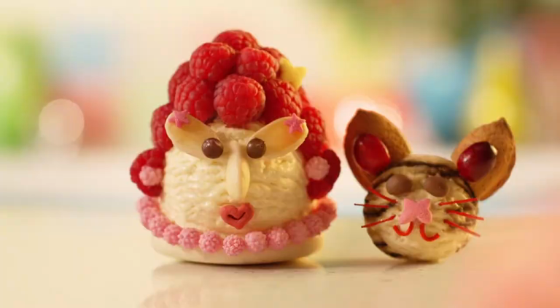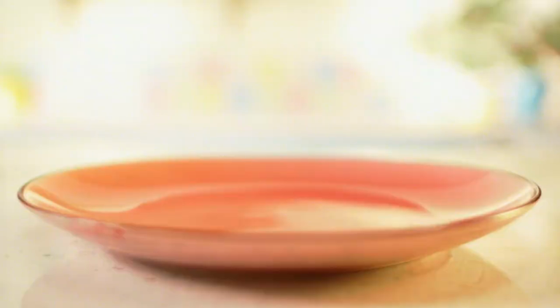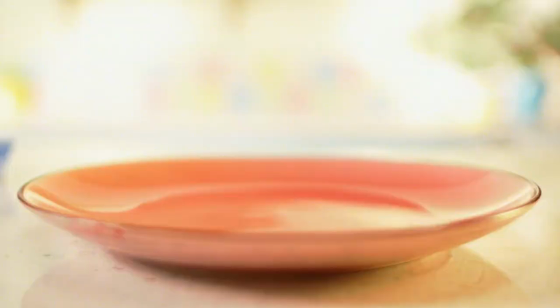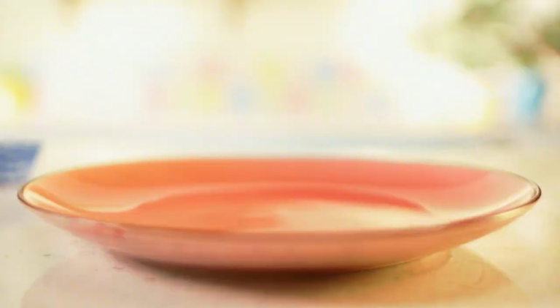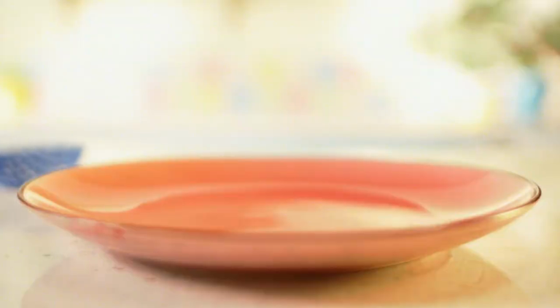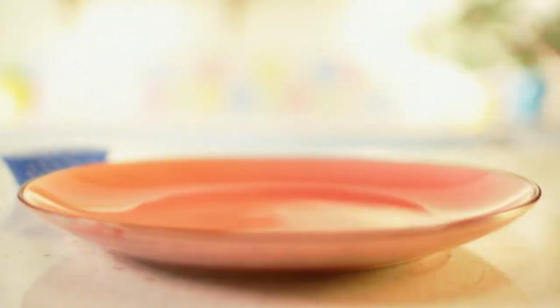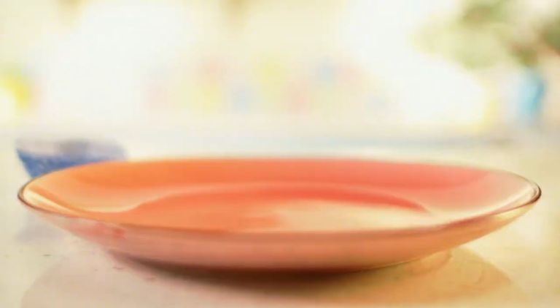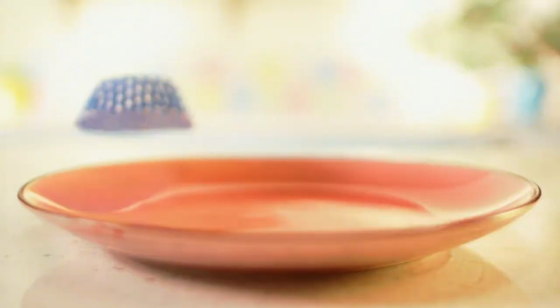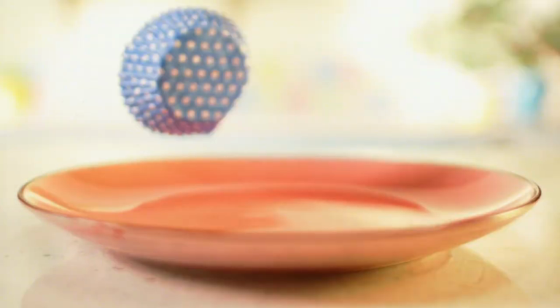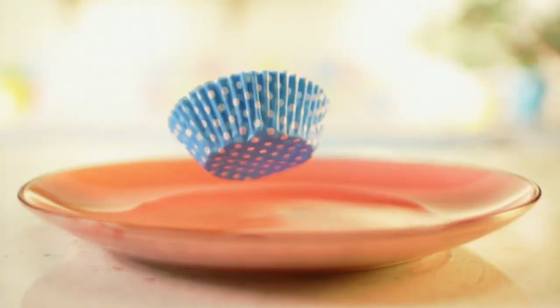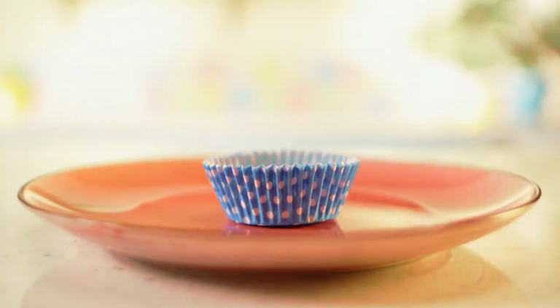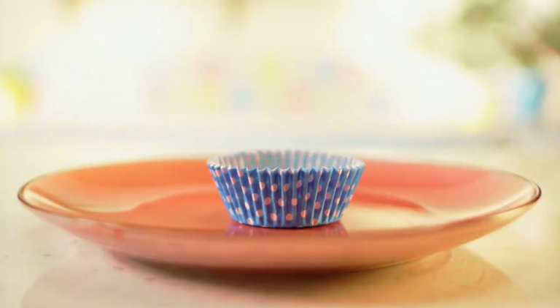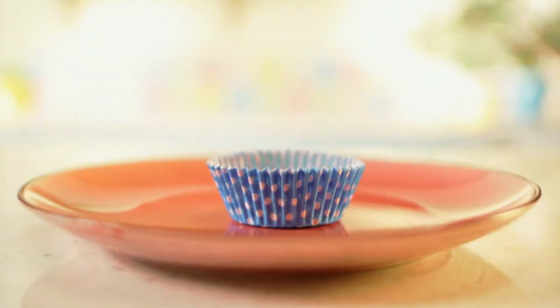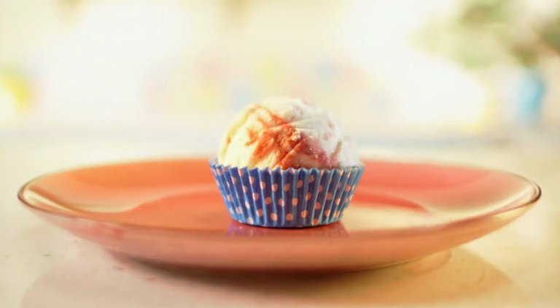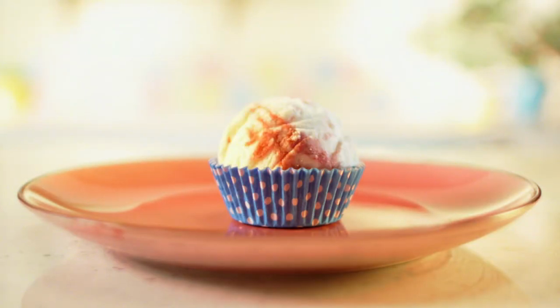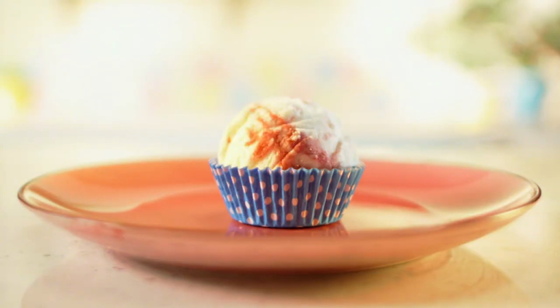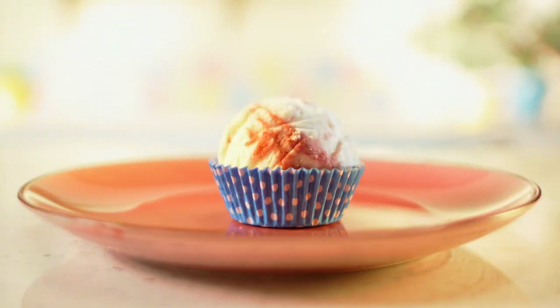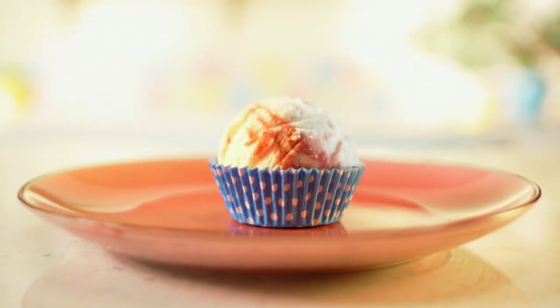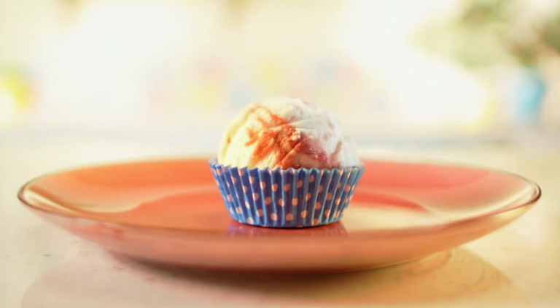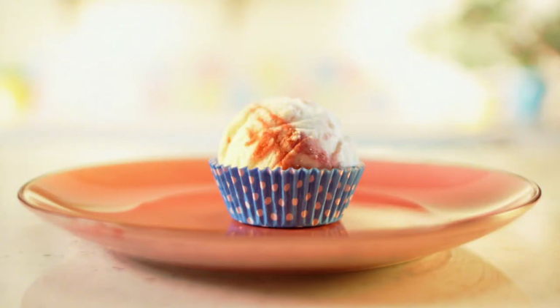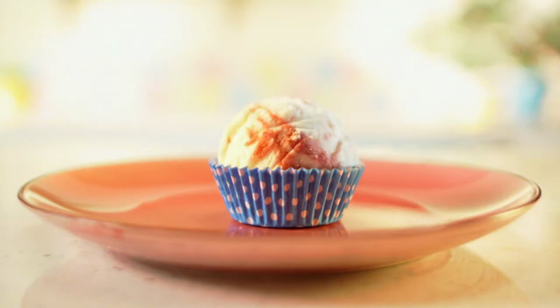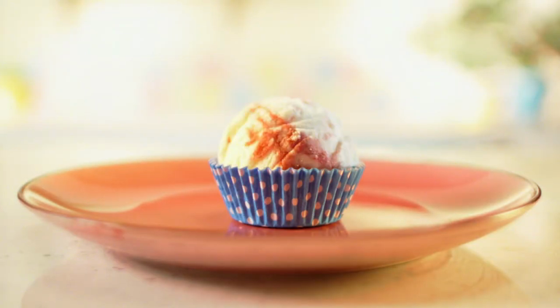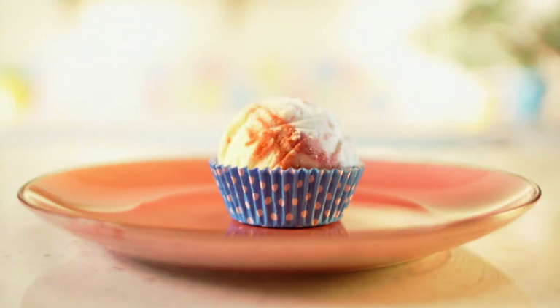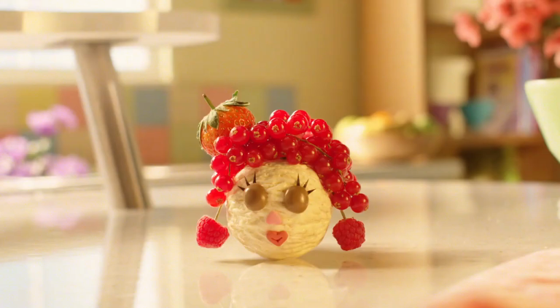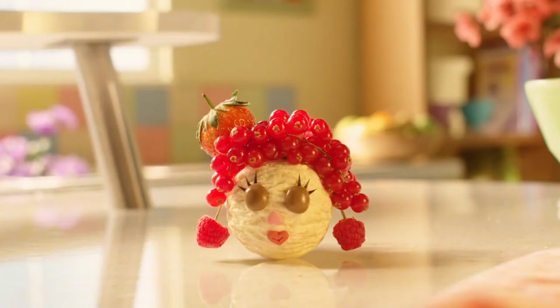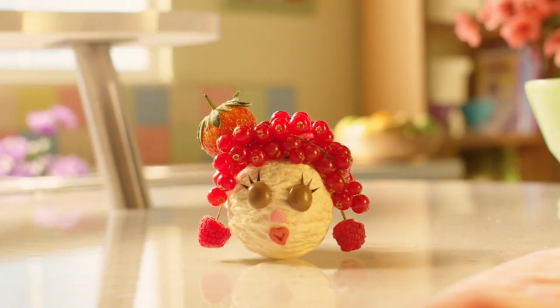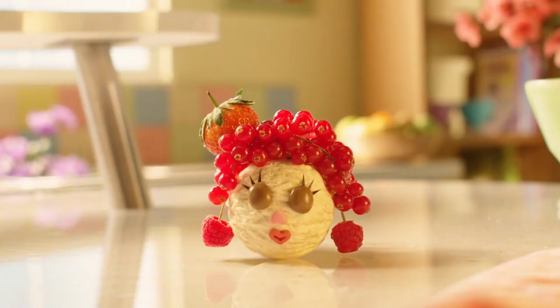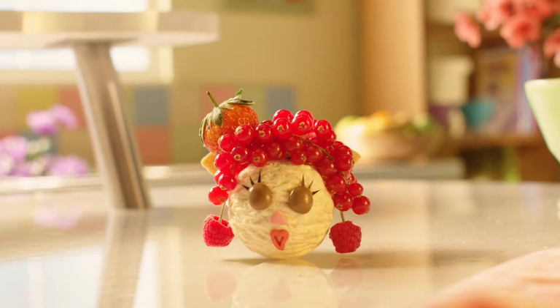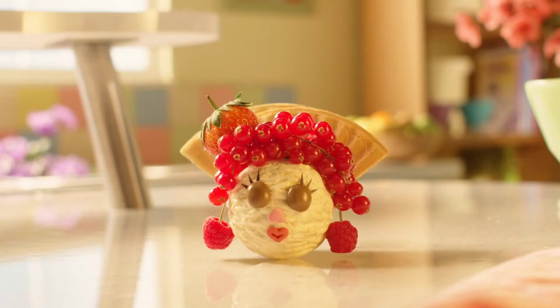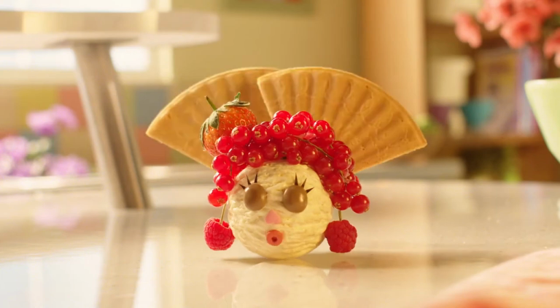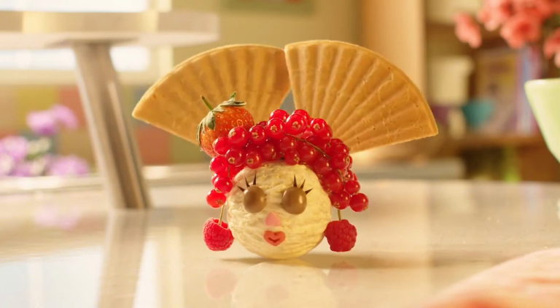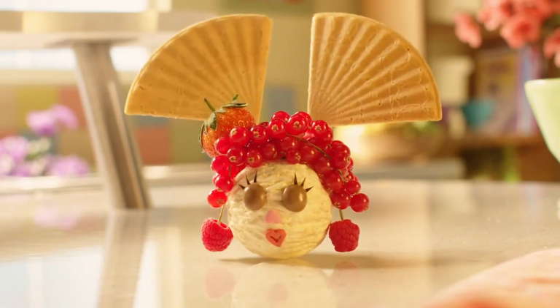First, get a cupcake paper, then scoop in a ball of your favourite ice cream. Now find him some feathers.